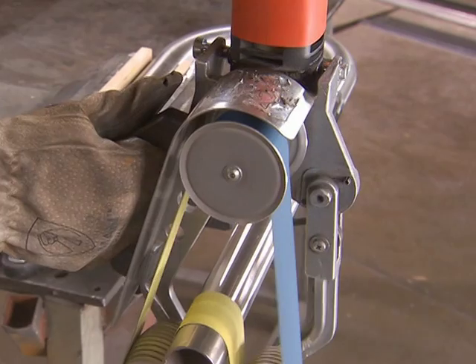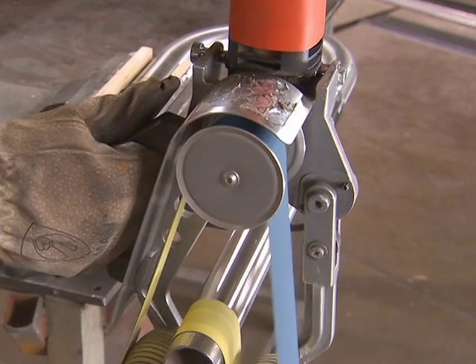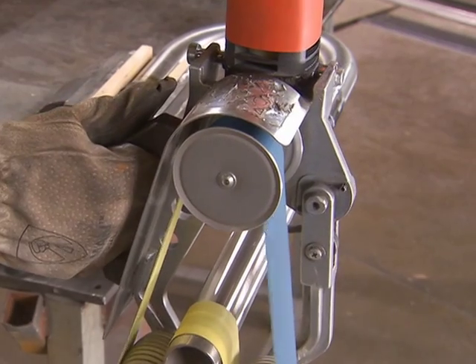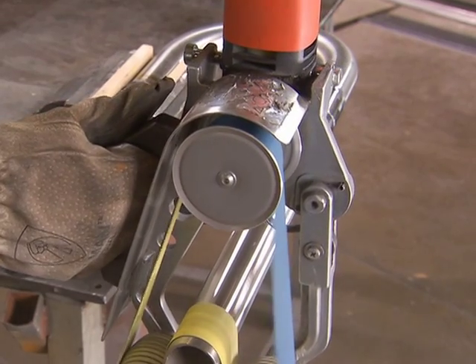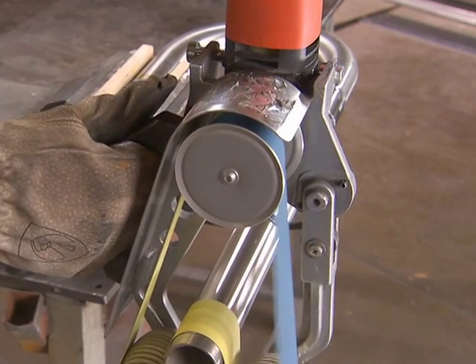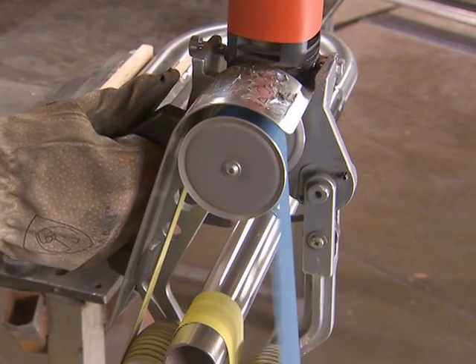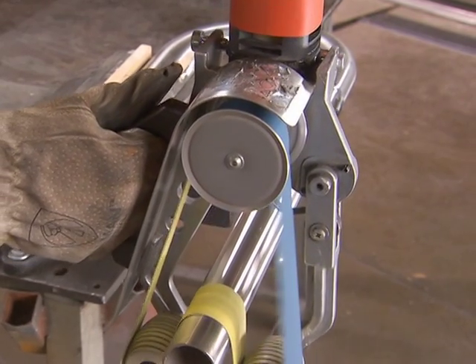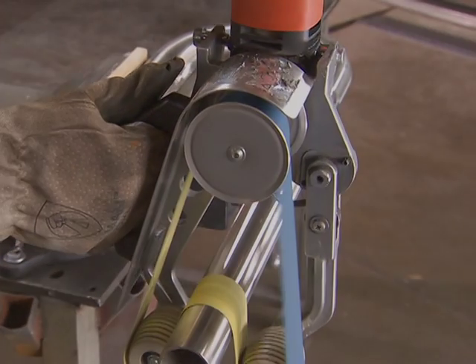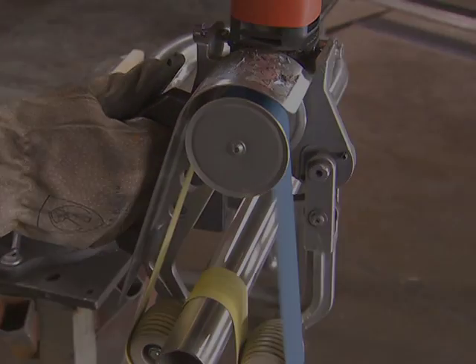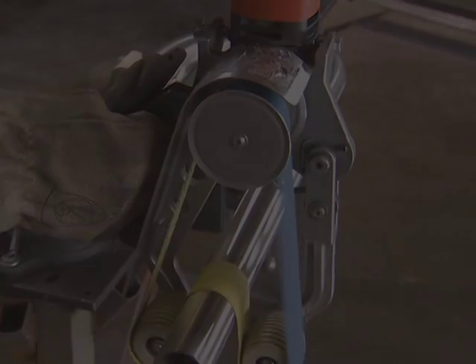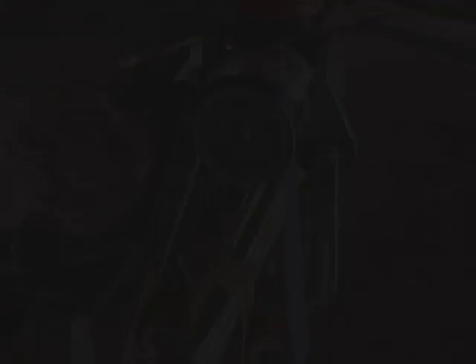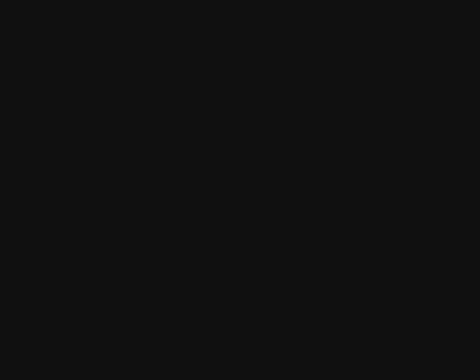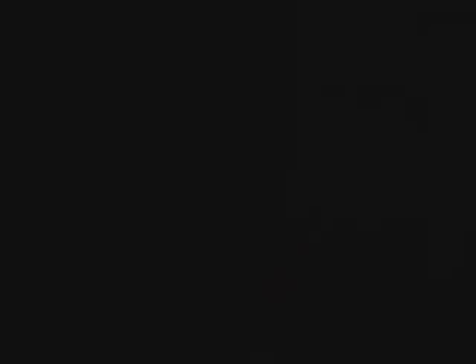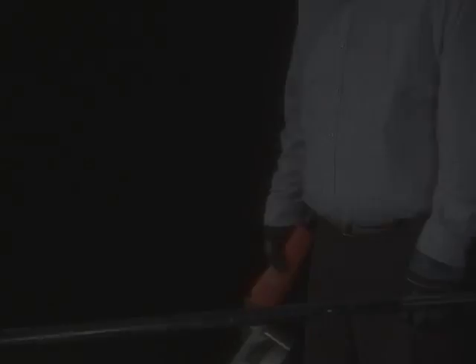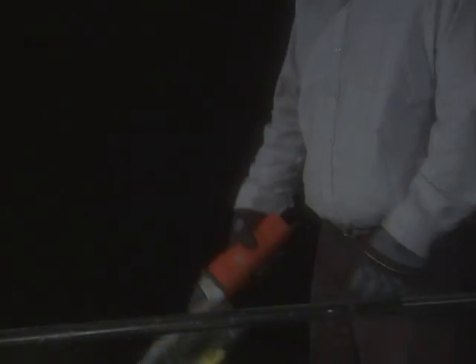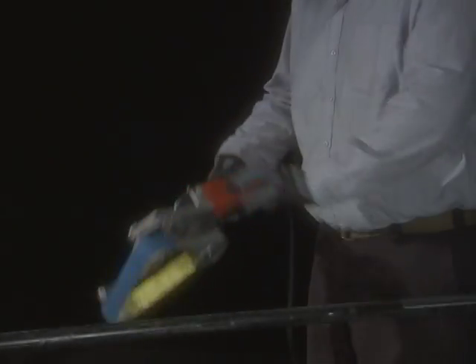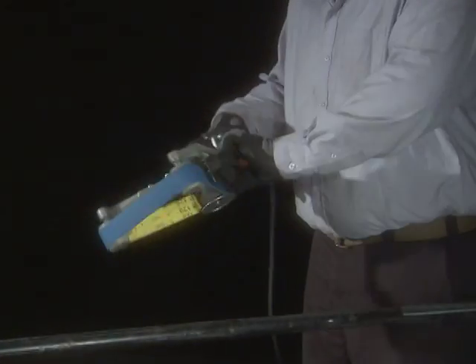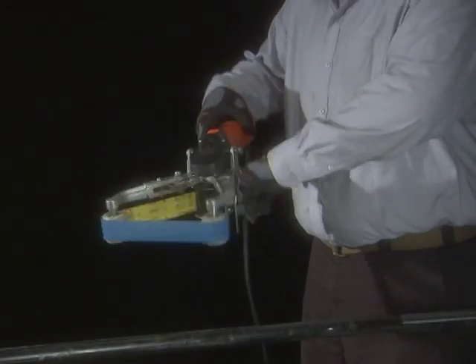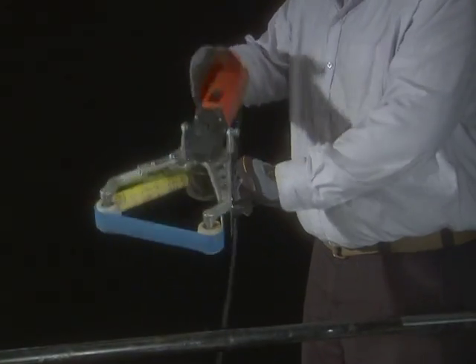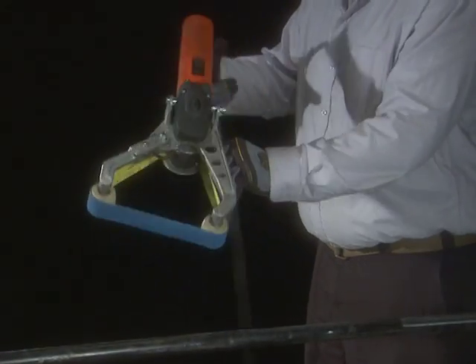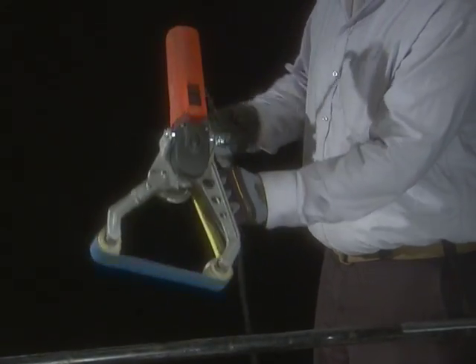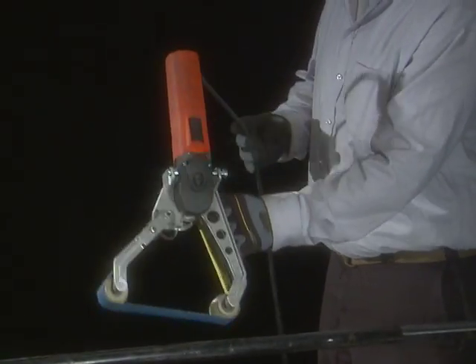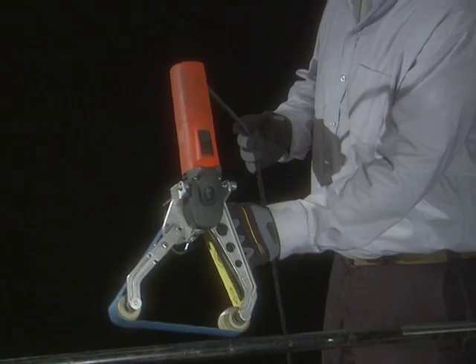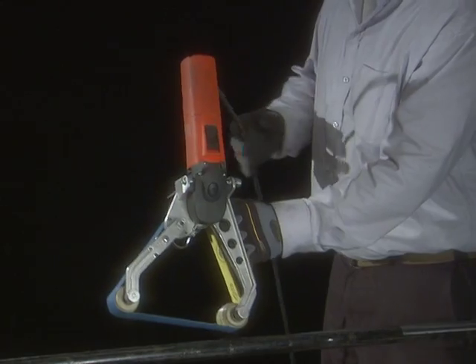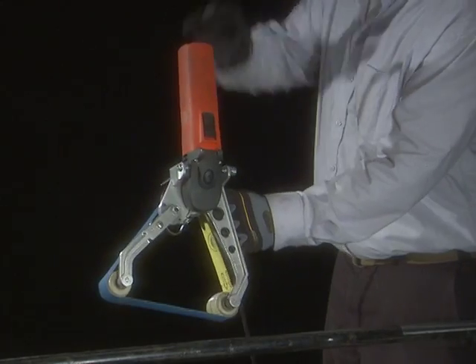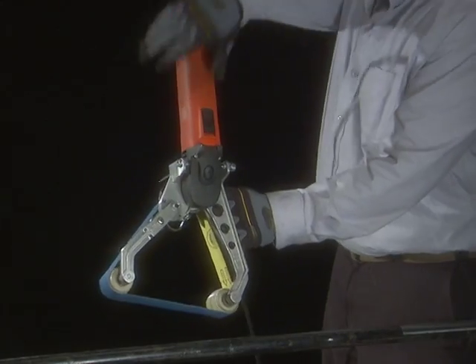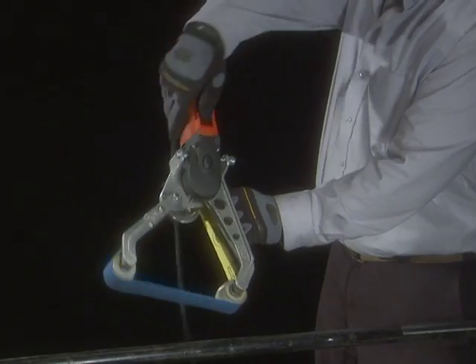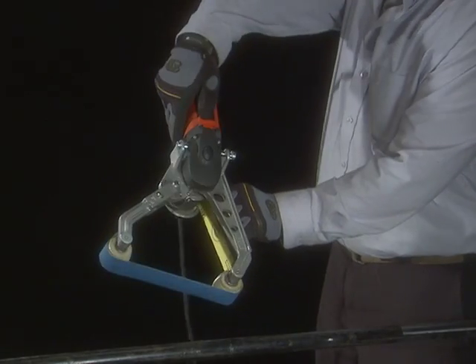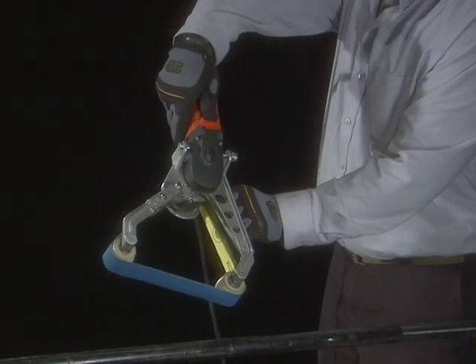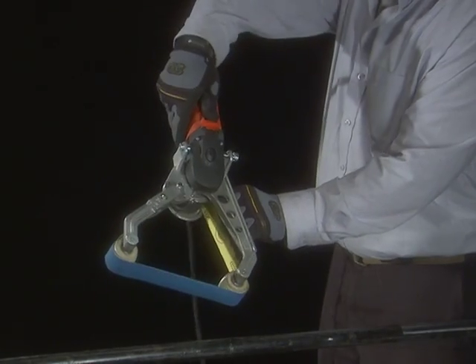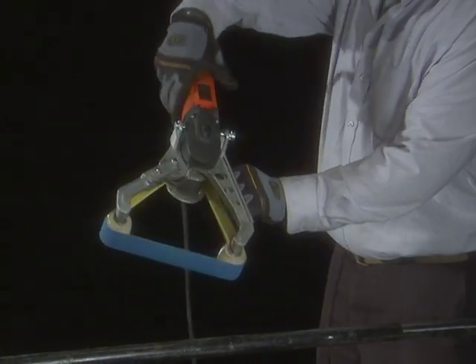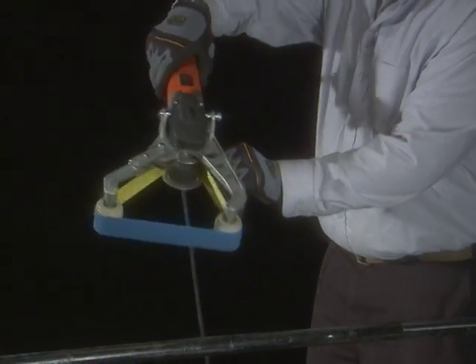One of the many strengths of the RS-1270 is its efficiency as a pipe grinder, due to the ideal cutting speeds of the sanding belts.